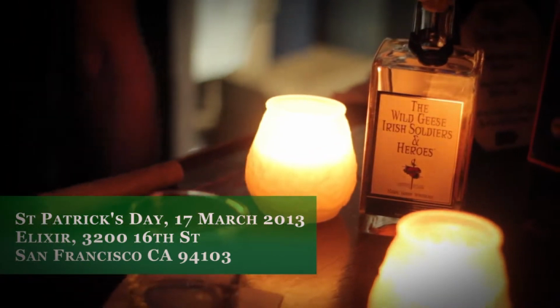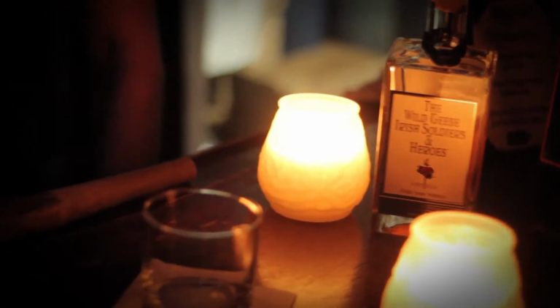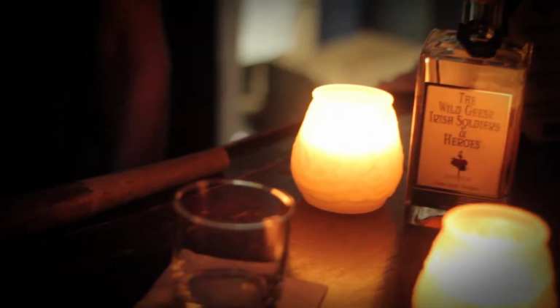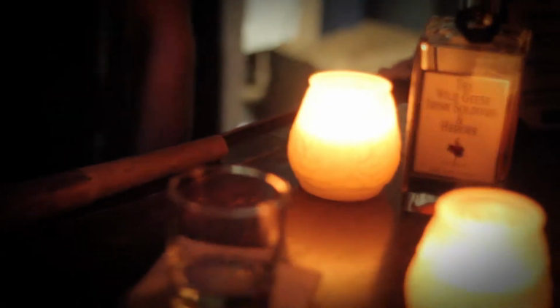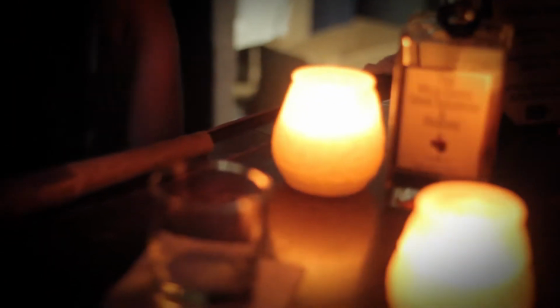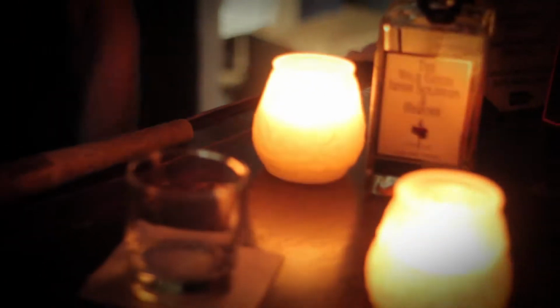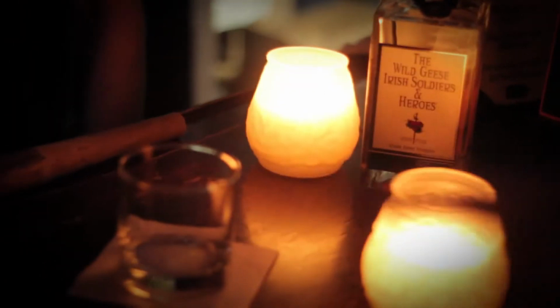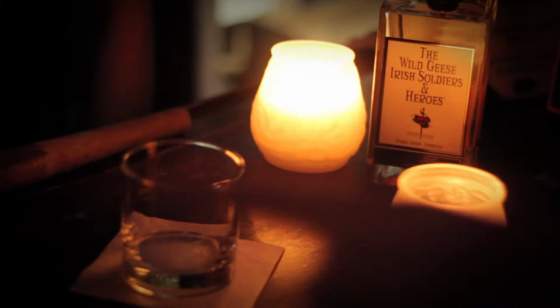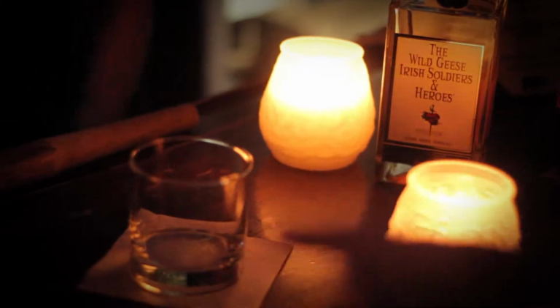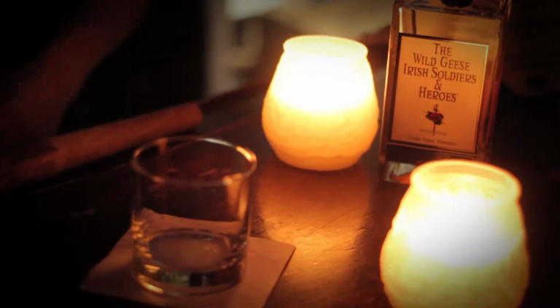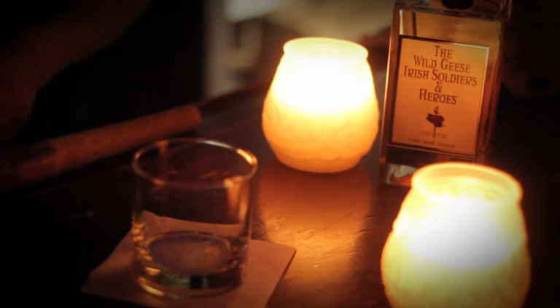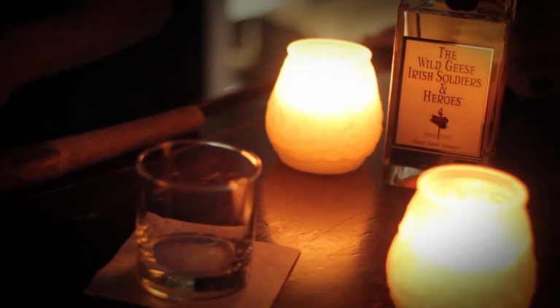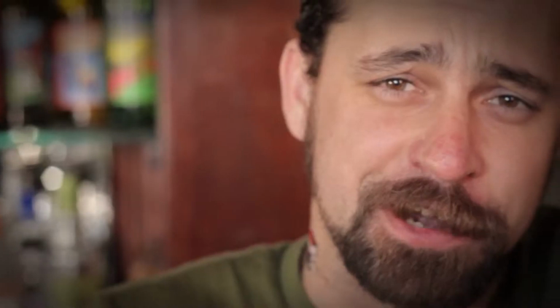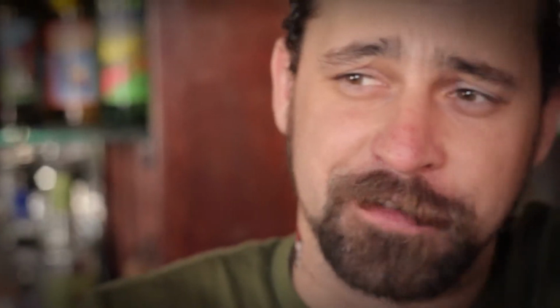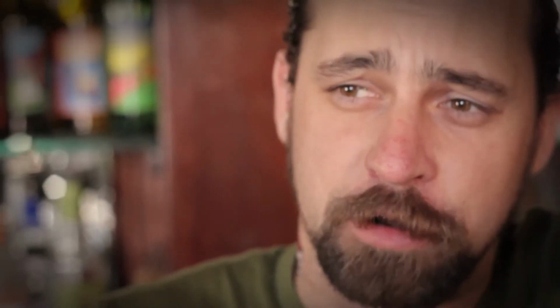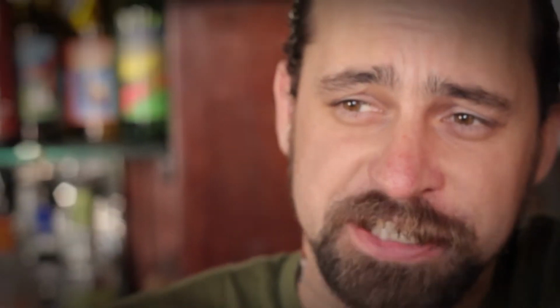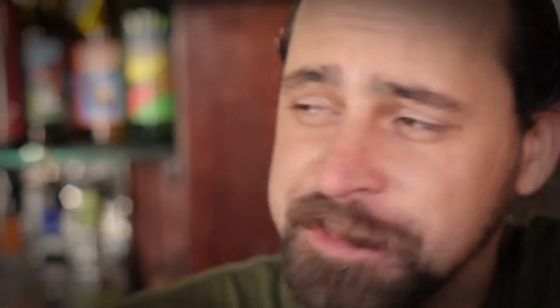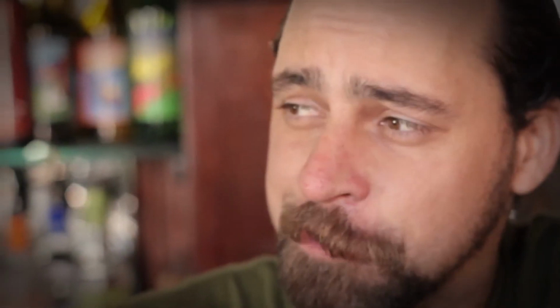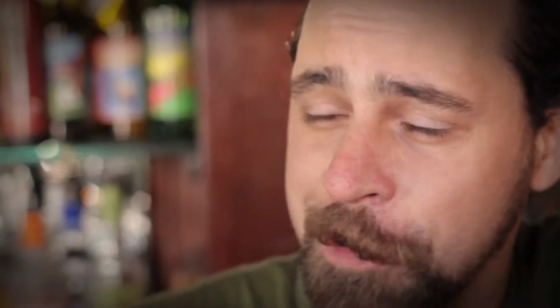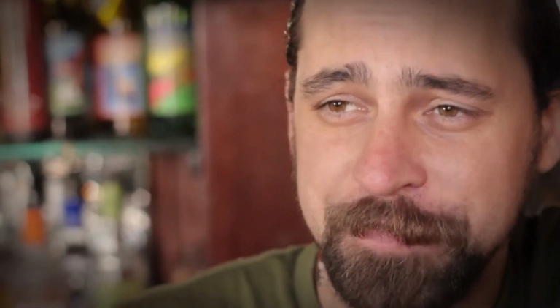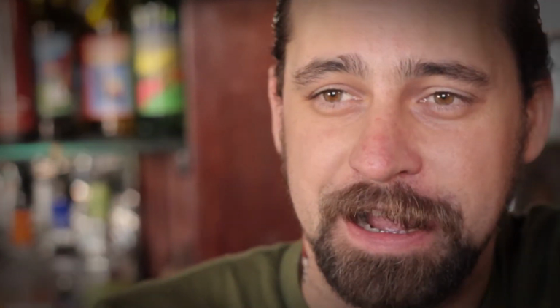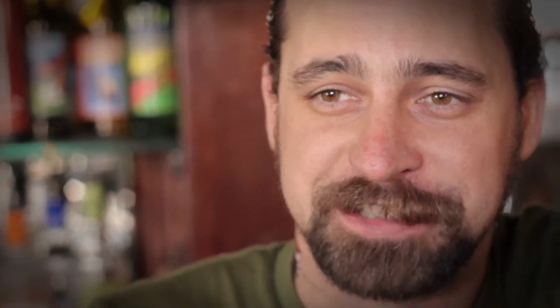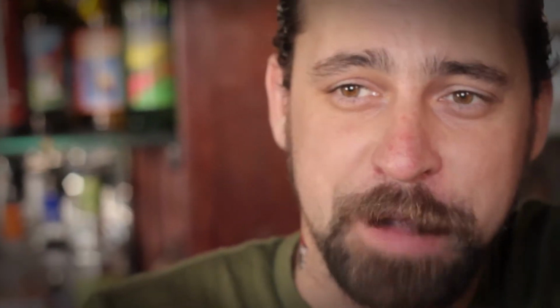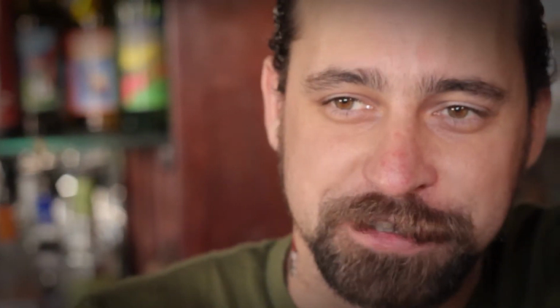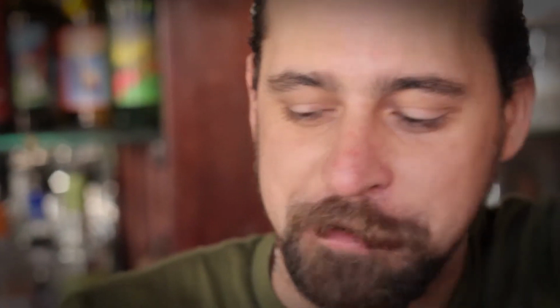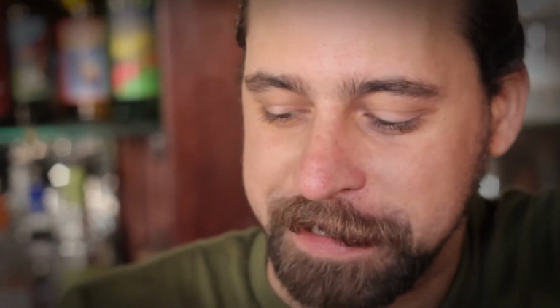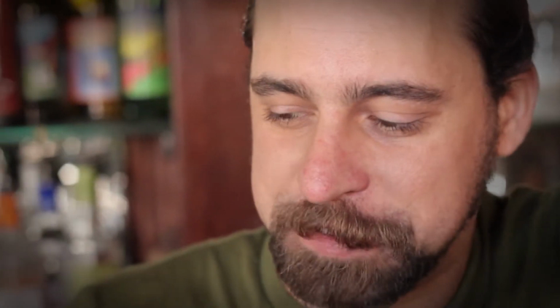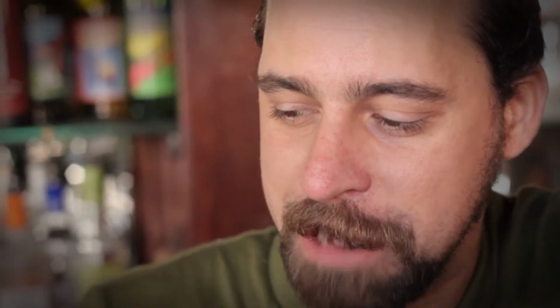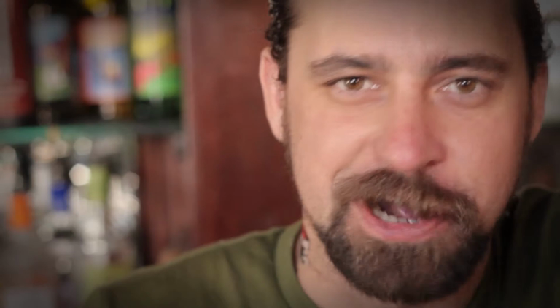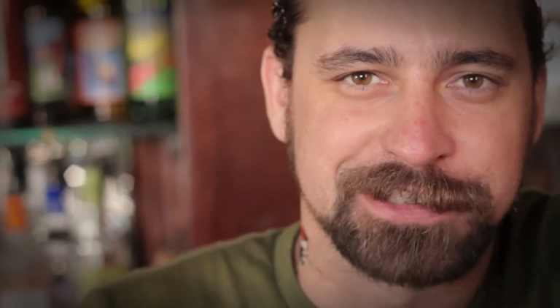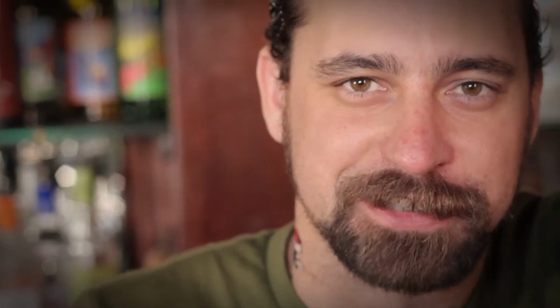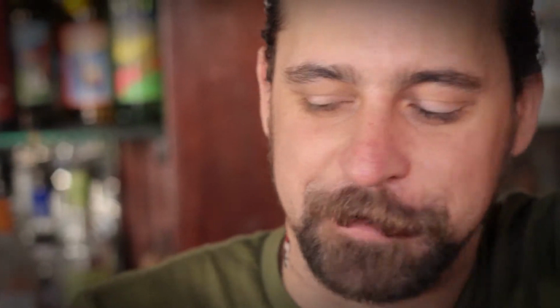This is Shea Shonson over at Elixir Saloon in San Francisco, on the corner of 16th and Guerrero. For St. Patrick's Day, we're making some Irish cocktails here.